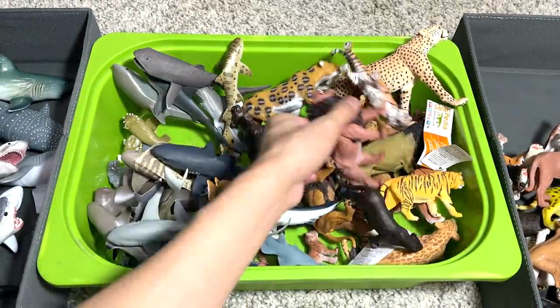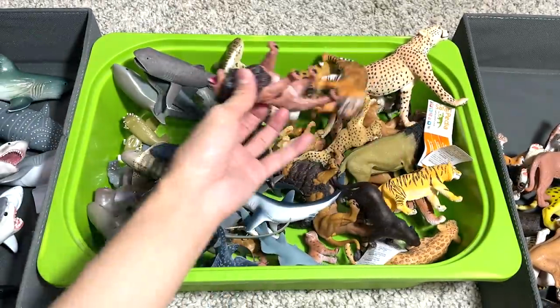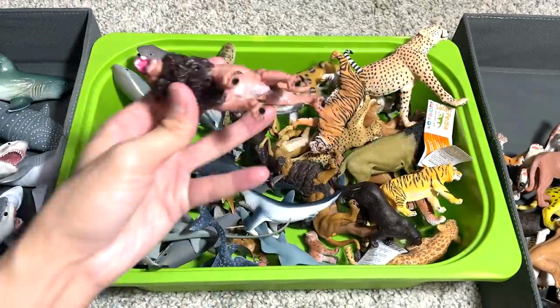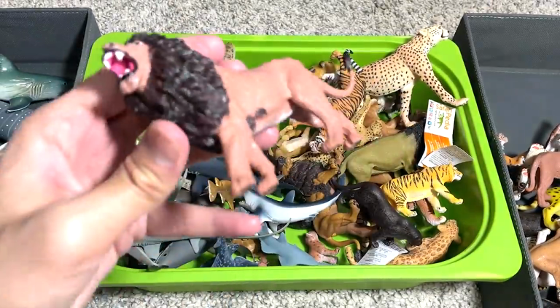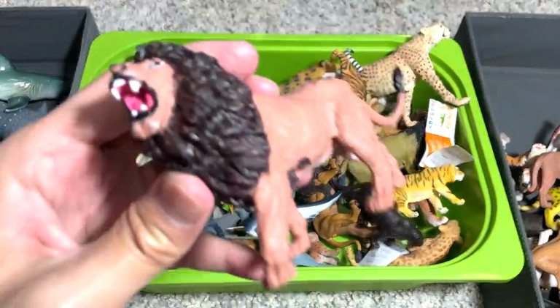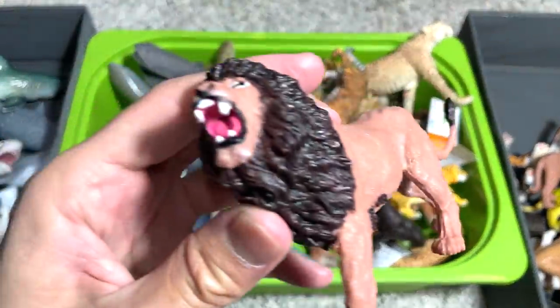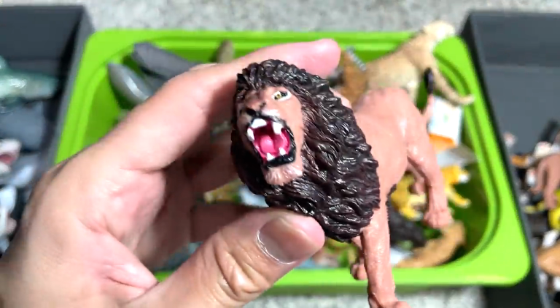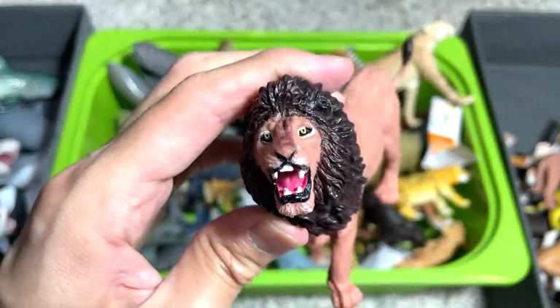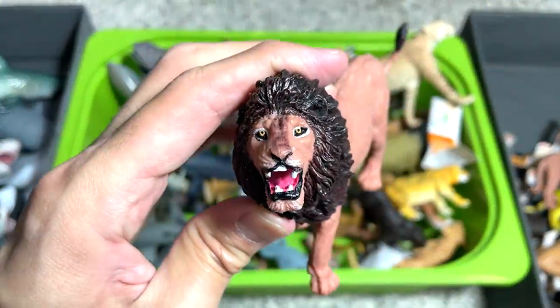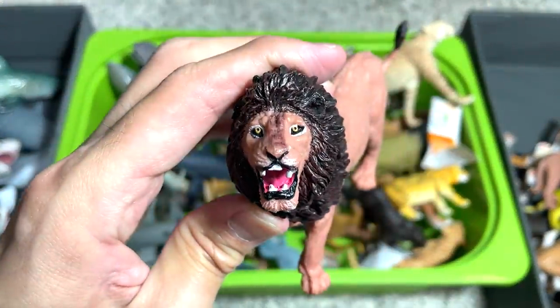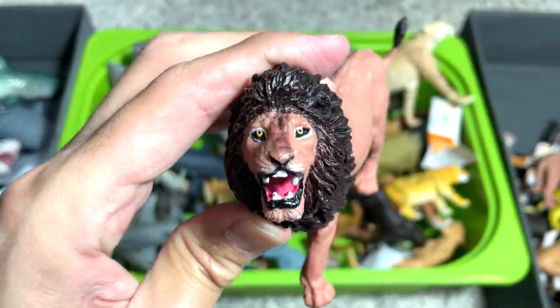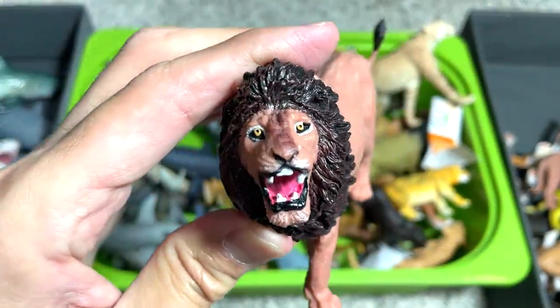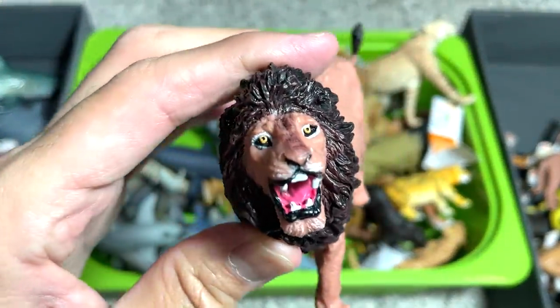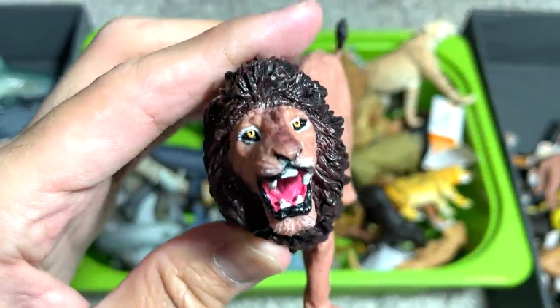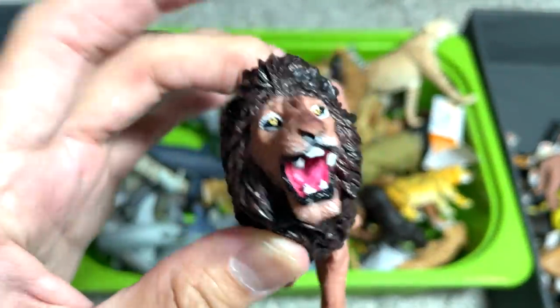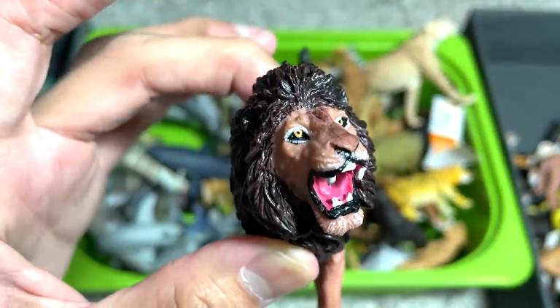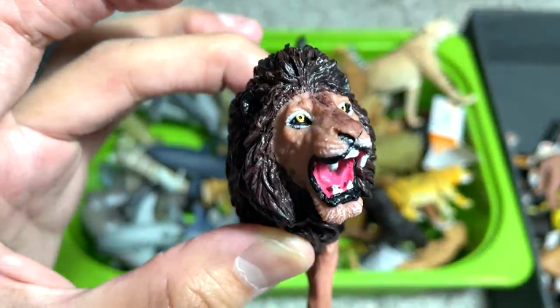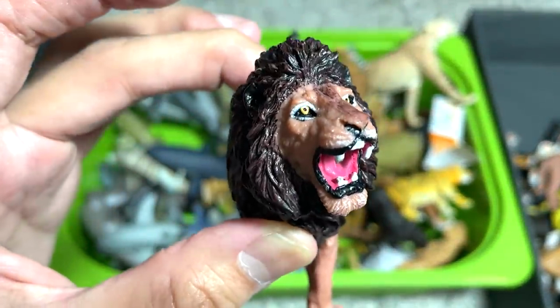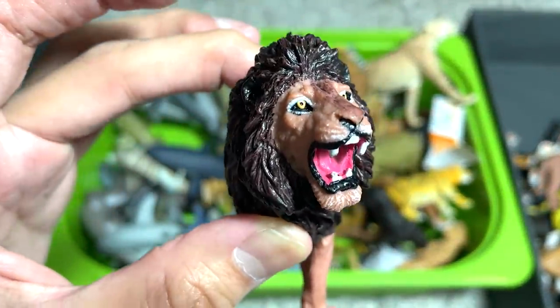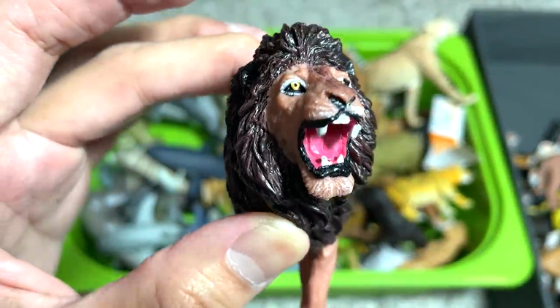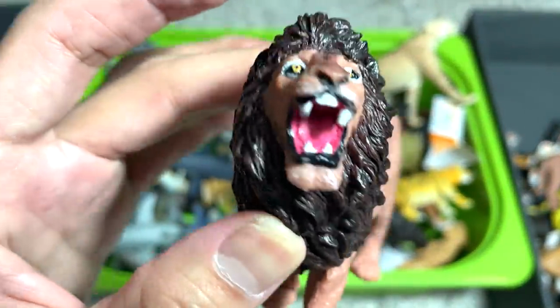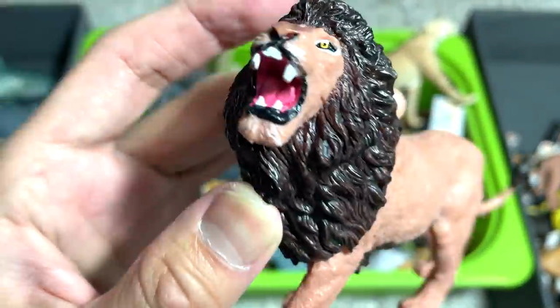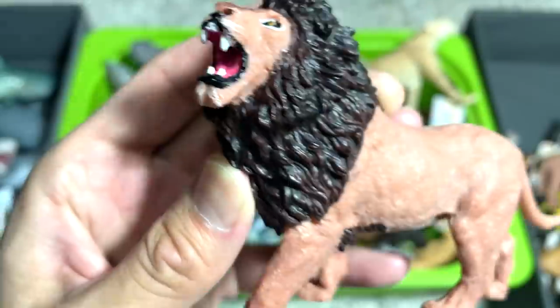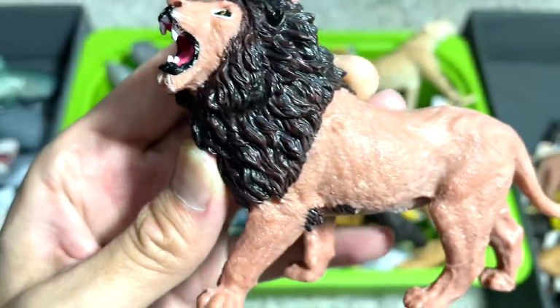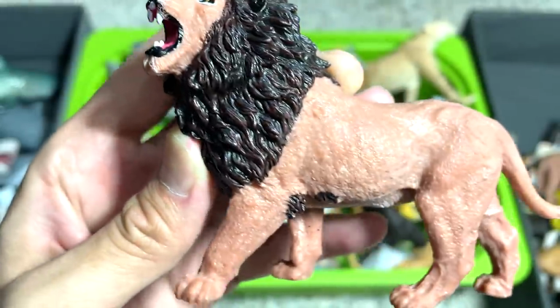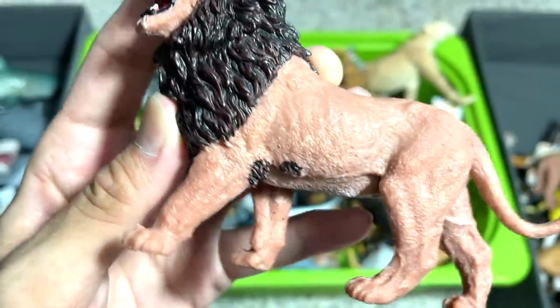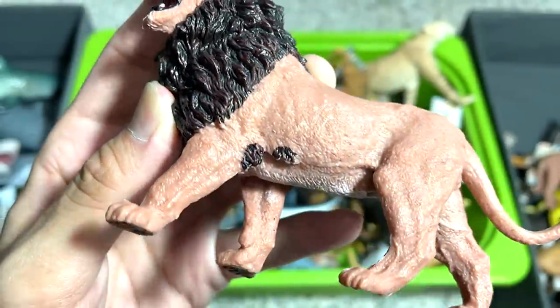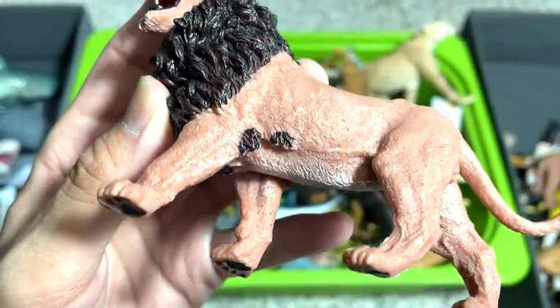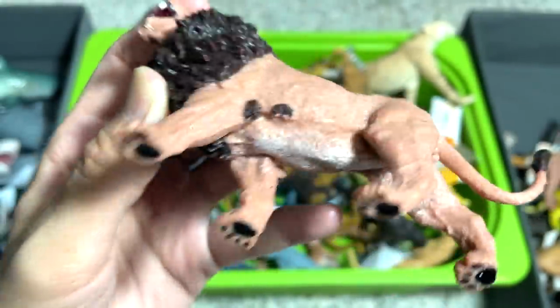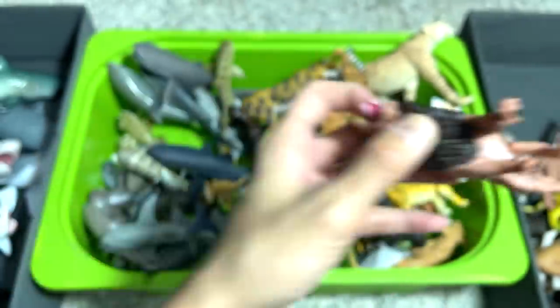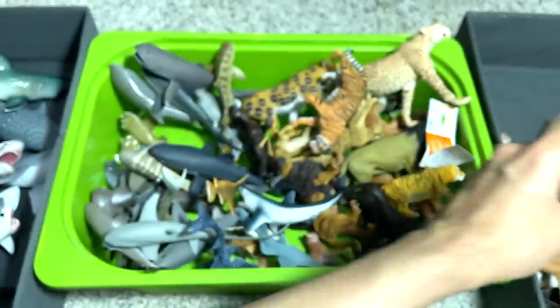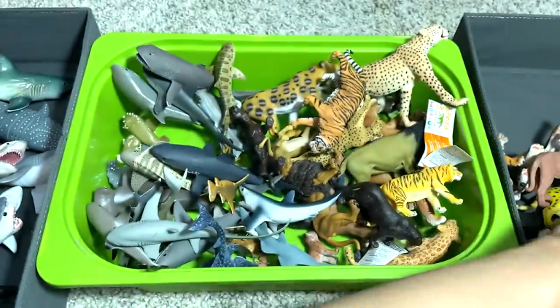This is also one of the lions from the budget set. You can see from the face — it's not really beautifully painted.